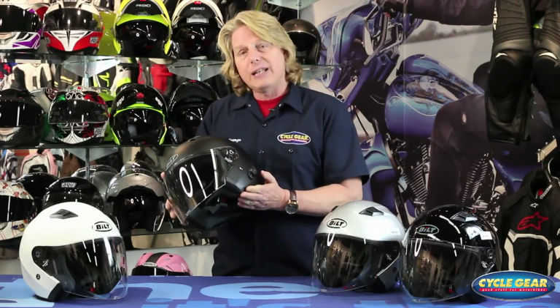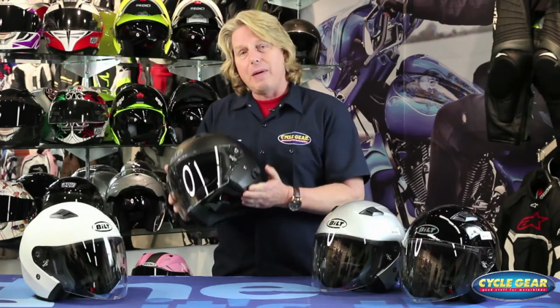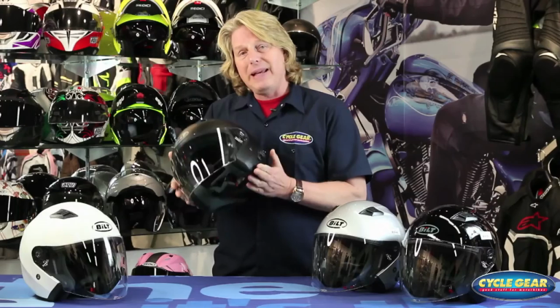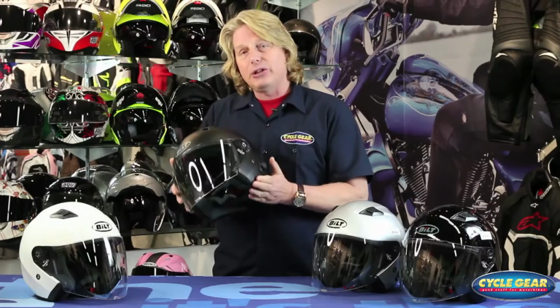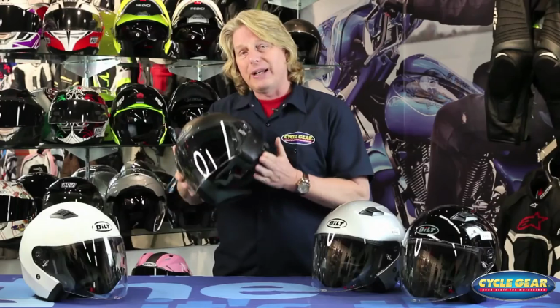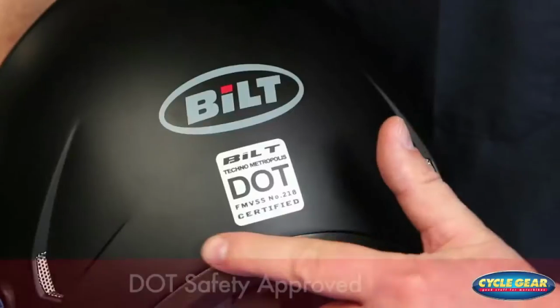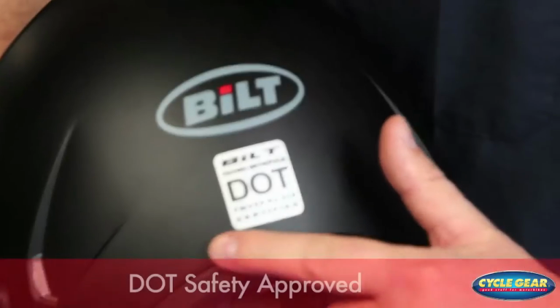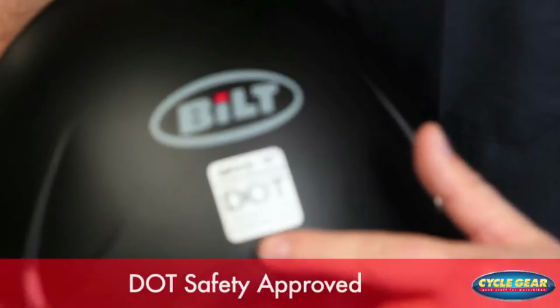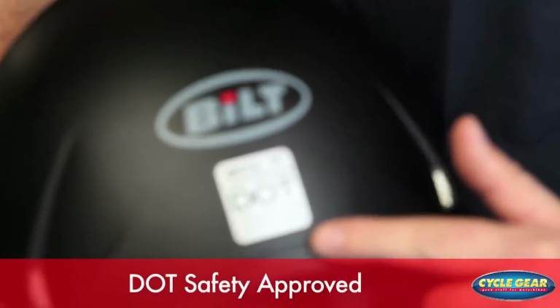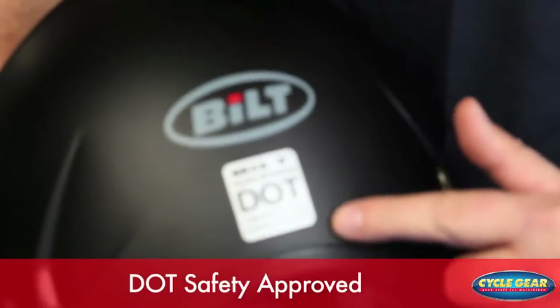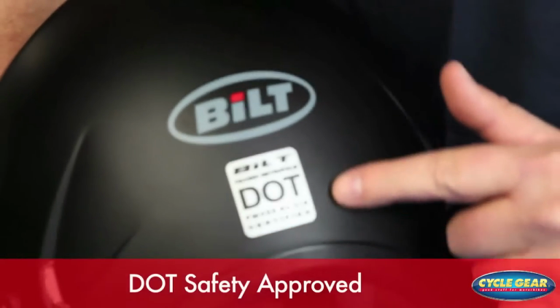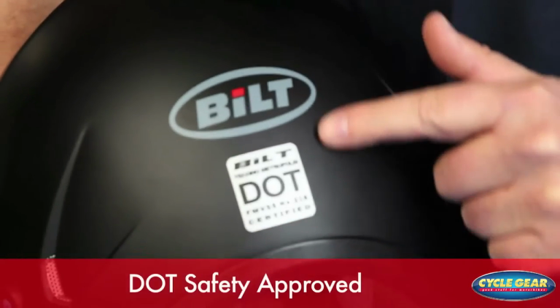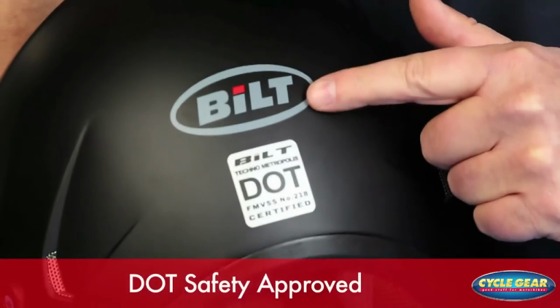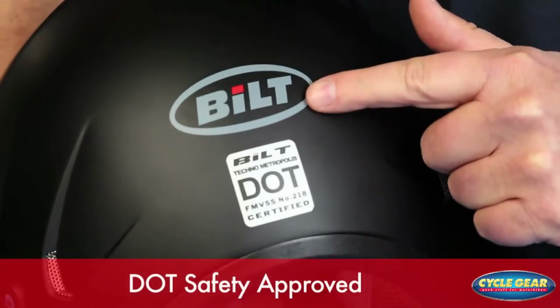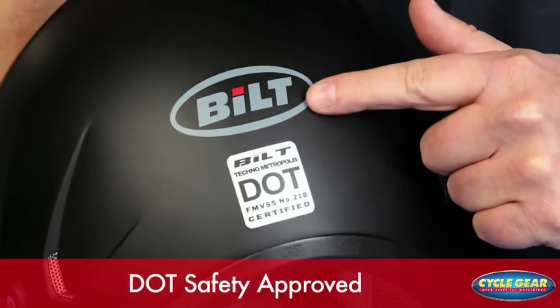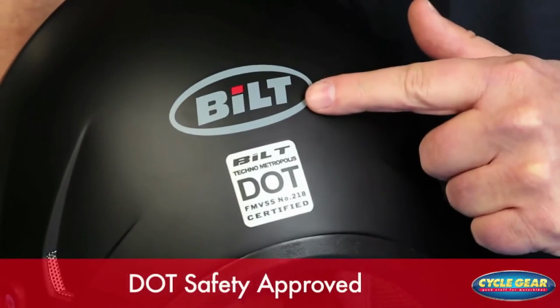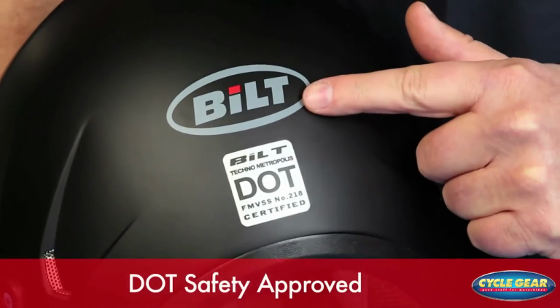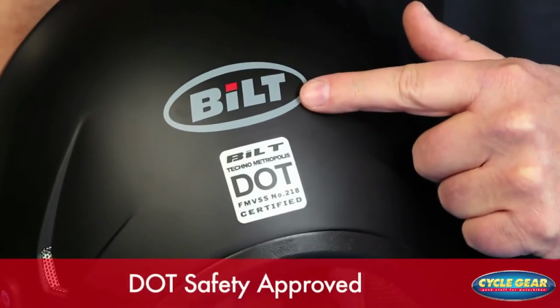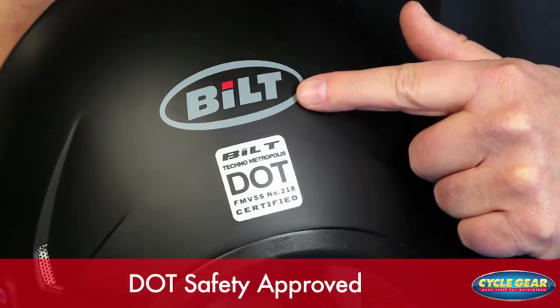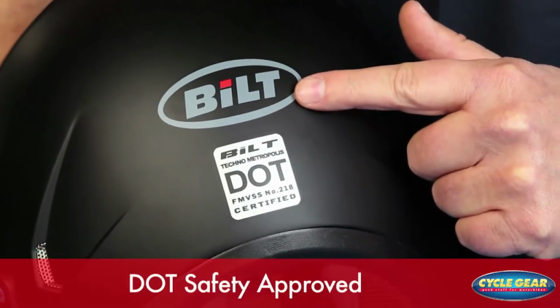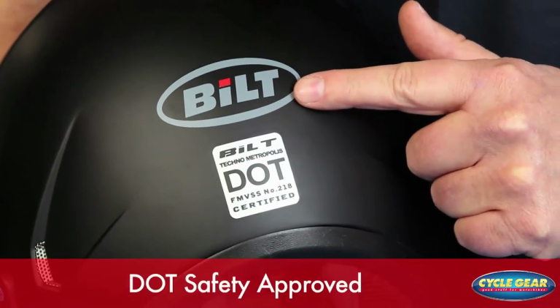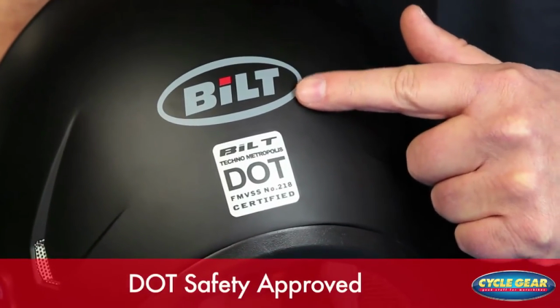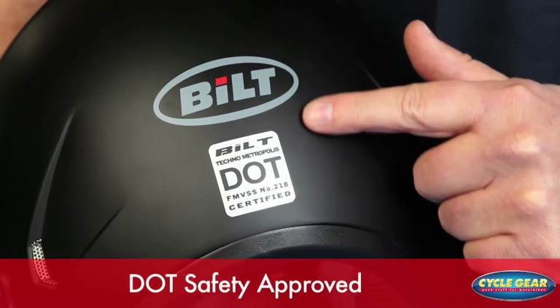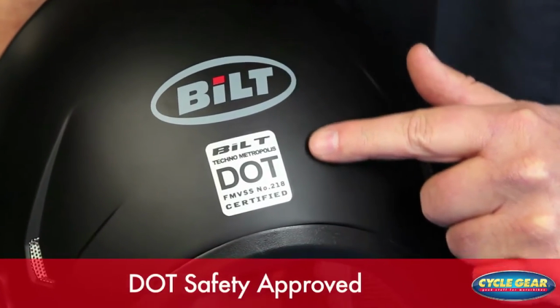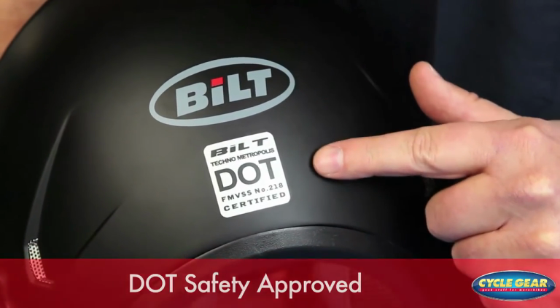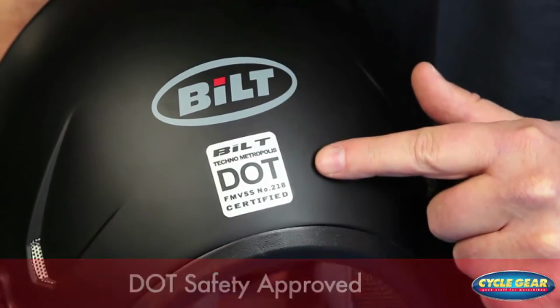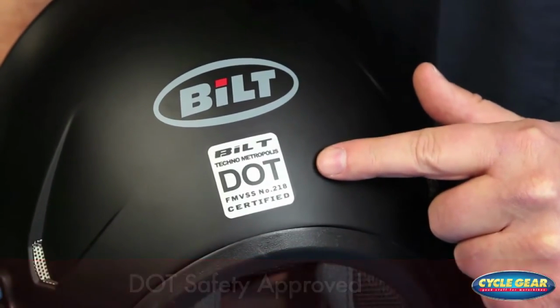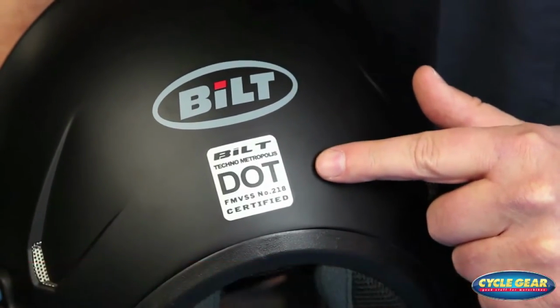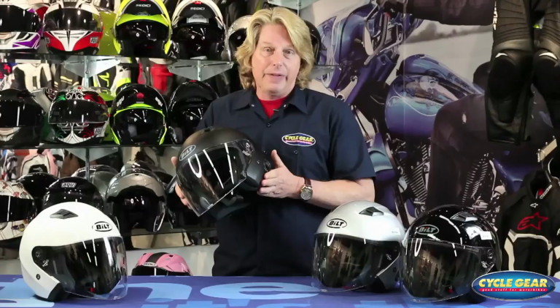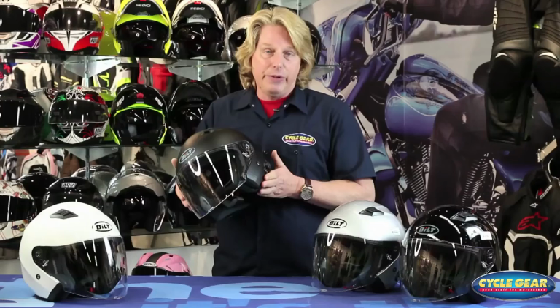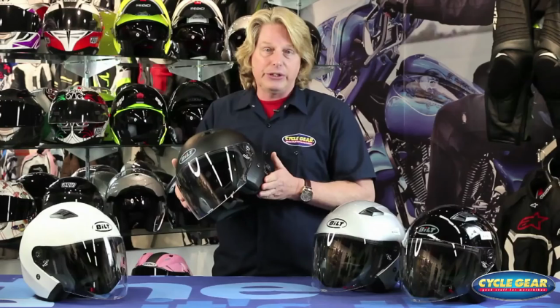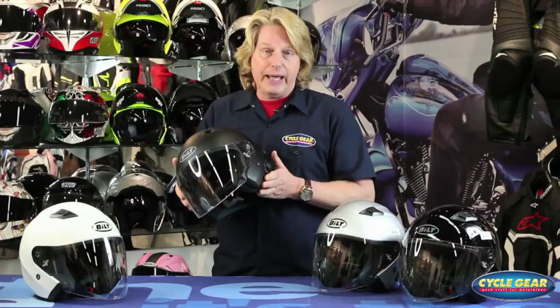This helmet meets or exceeds all DOT safety standards, so you know you're getting it as safe as we can get out on the roads today.